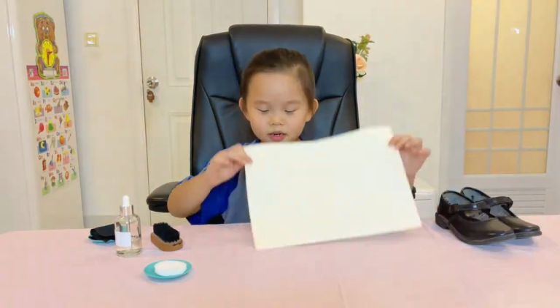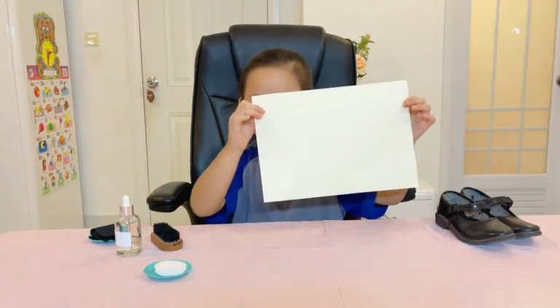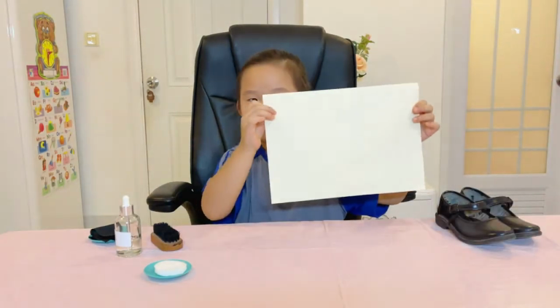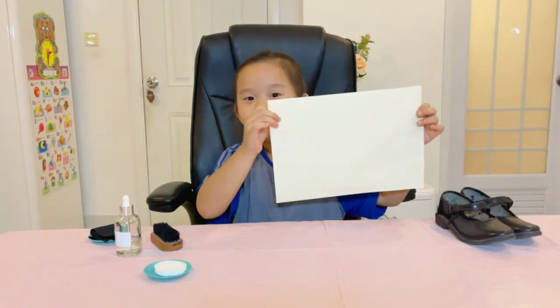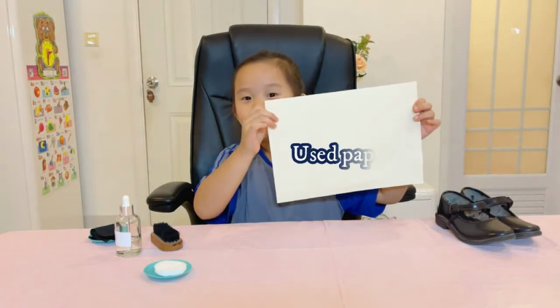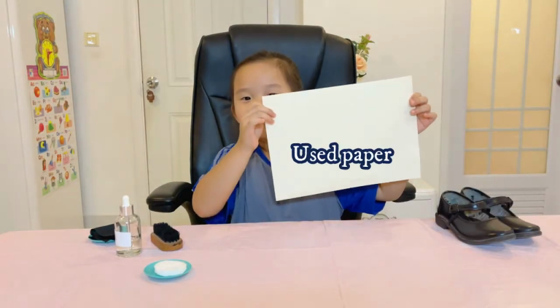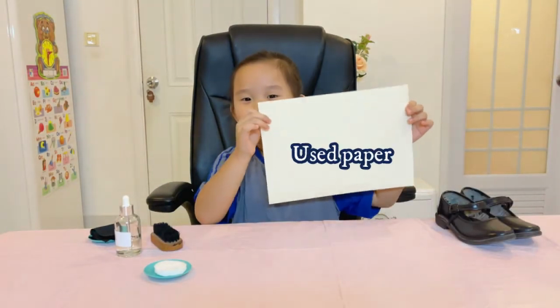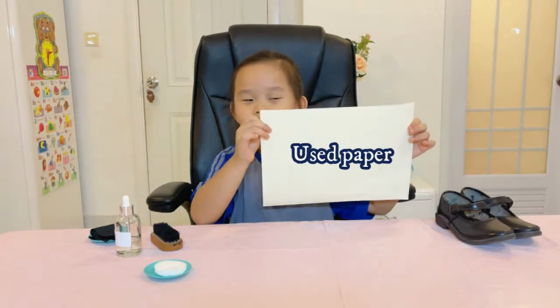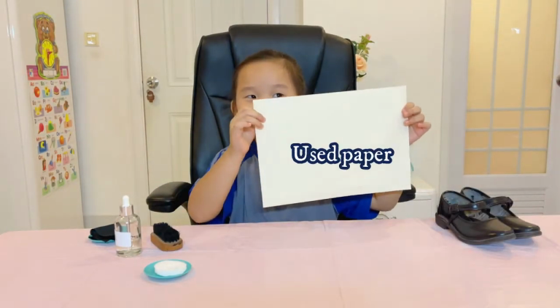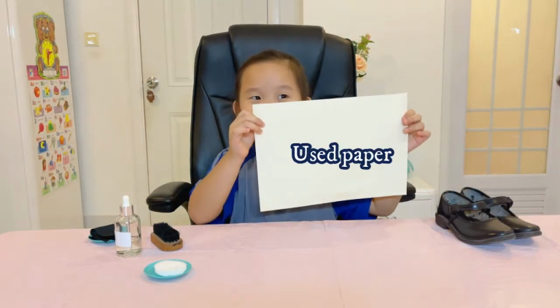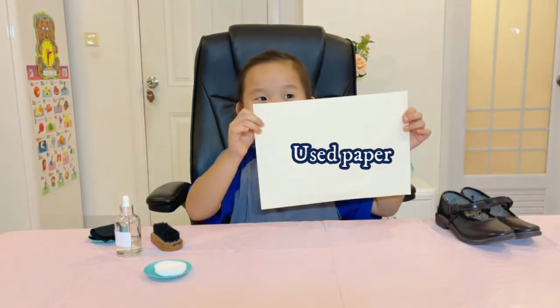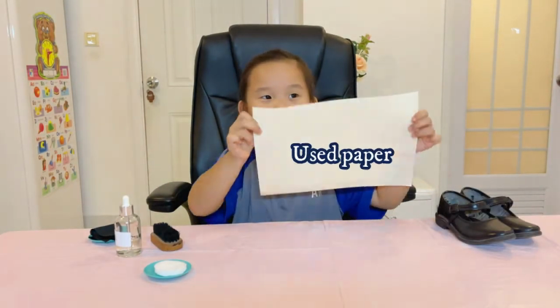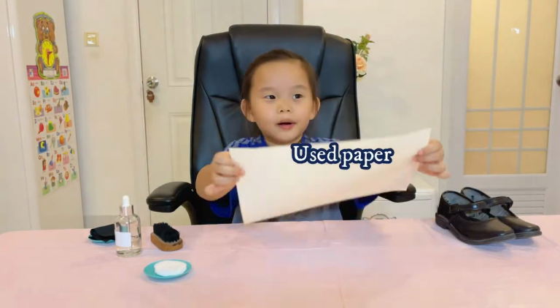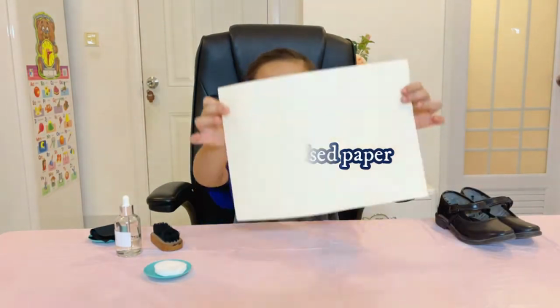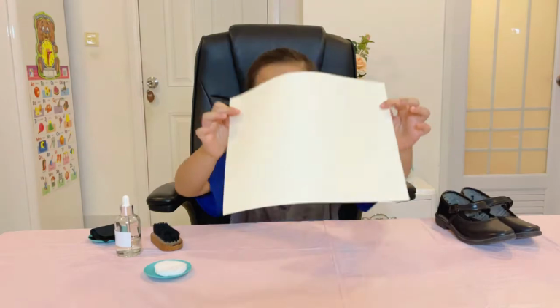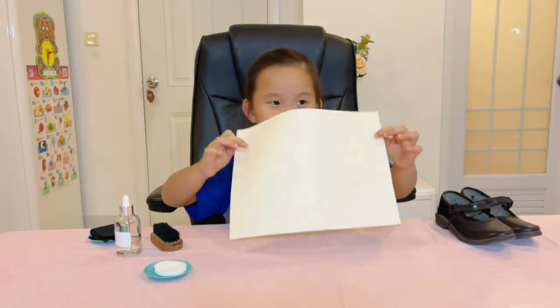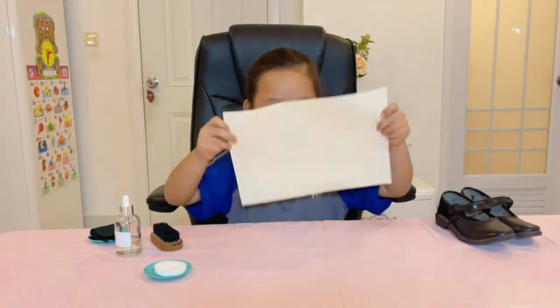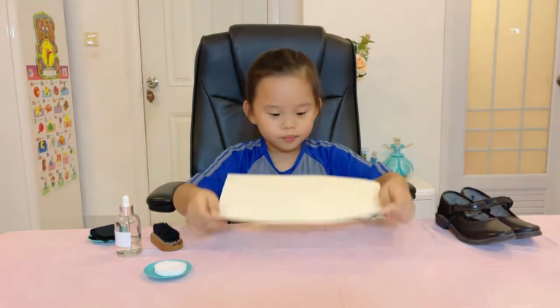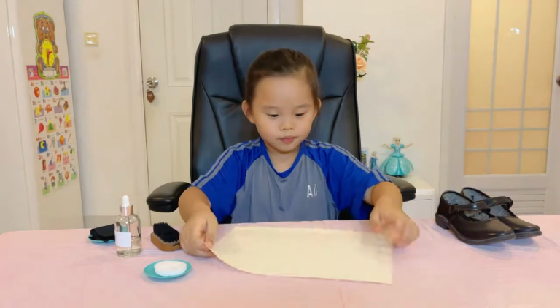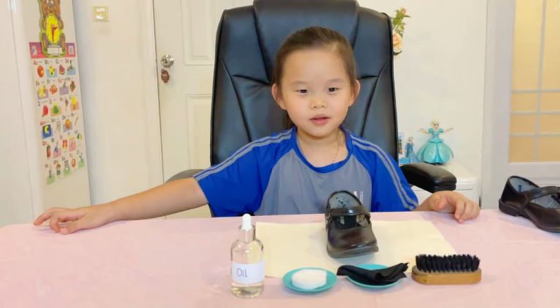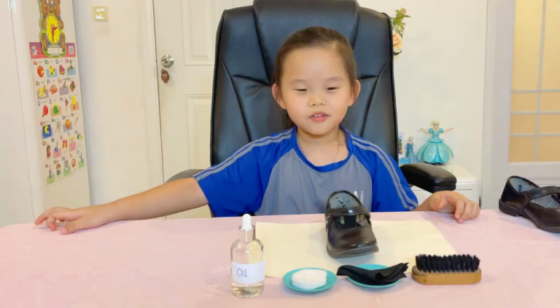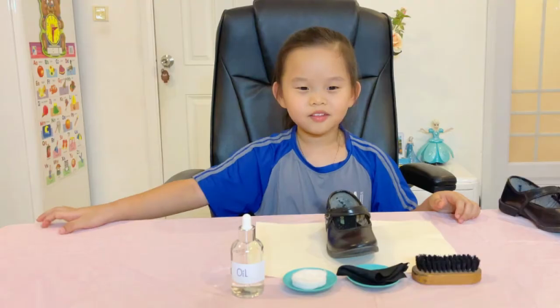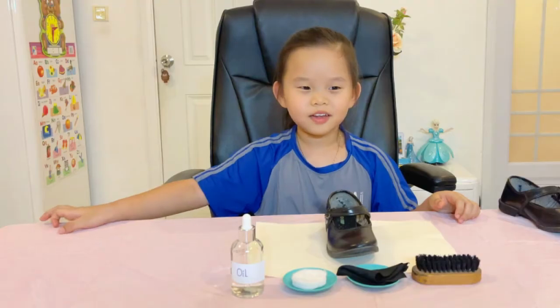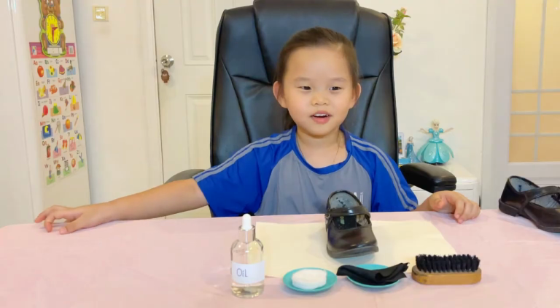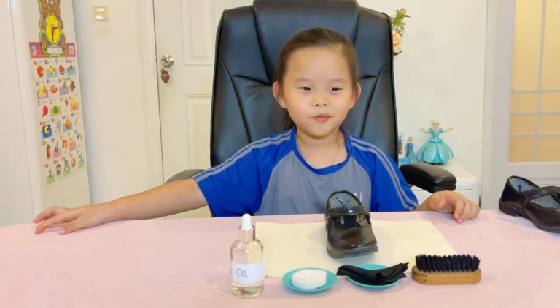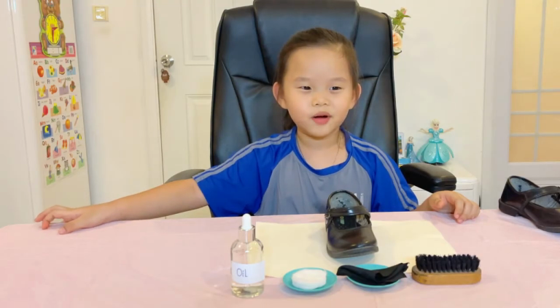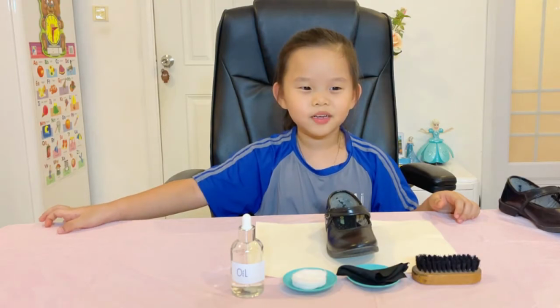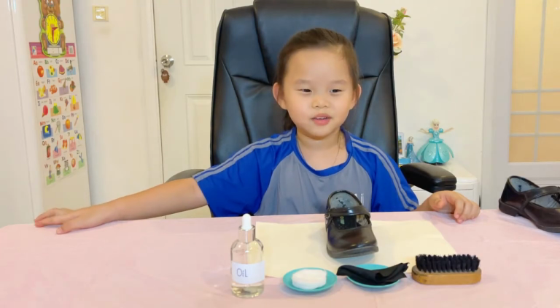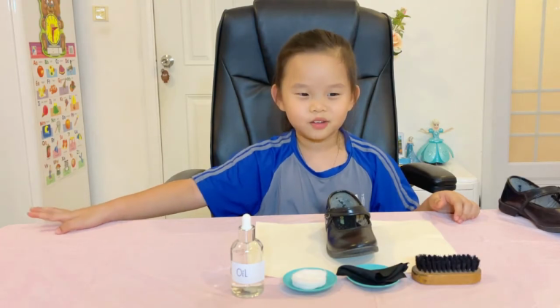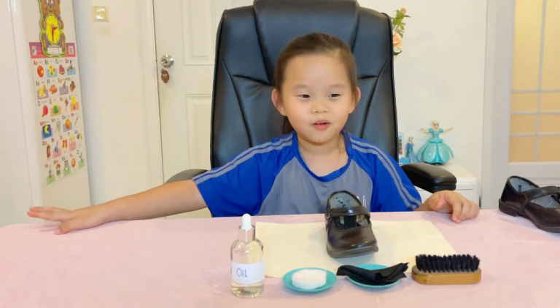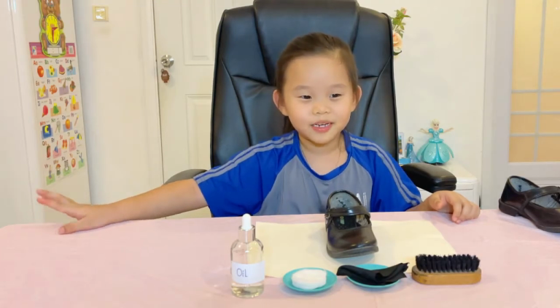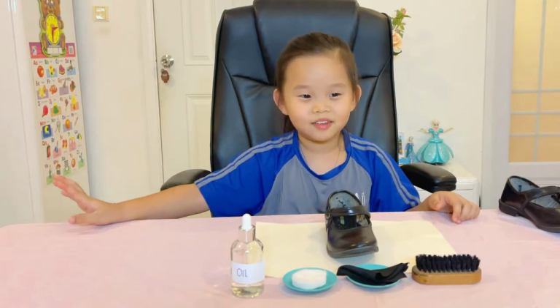Let's use paper. First, I'll drop oil into the cotton pads.